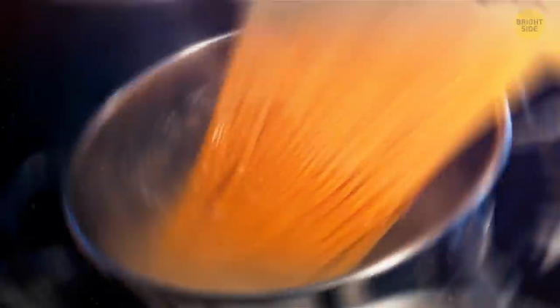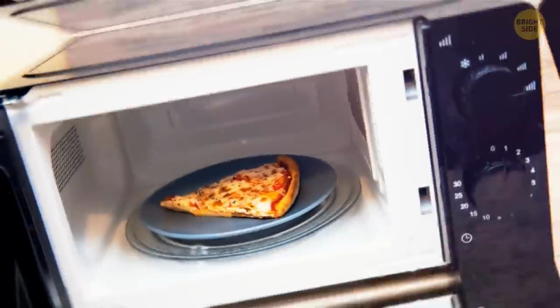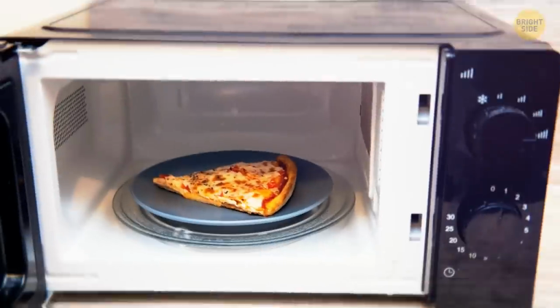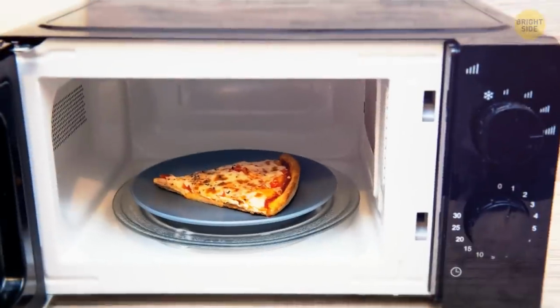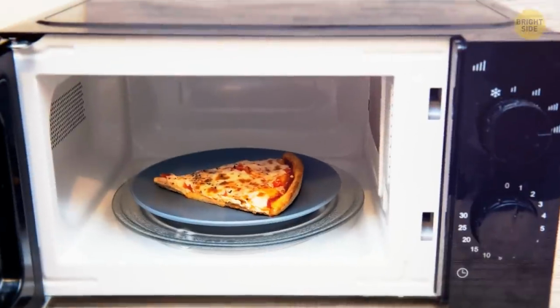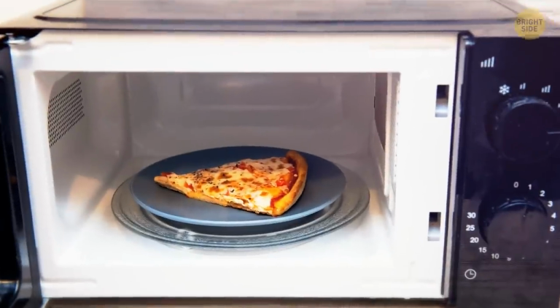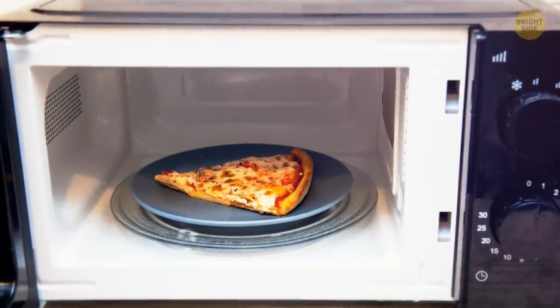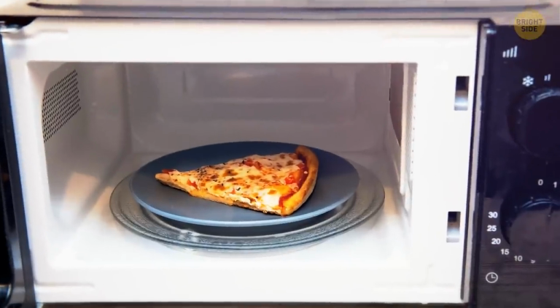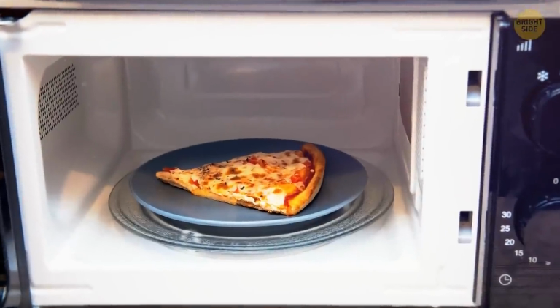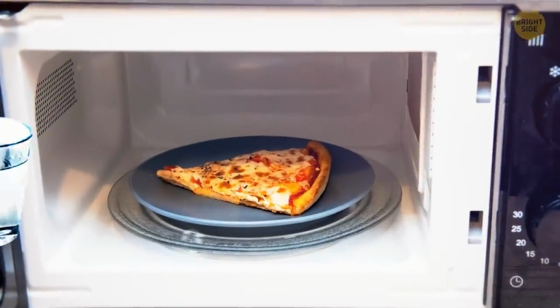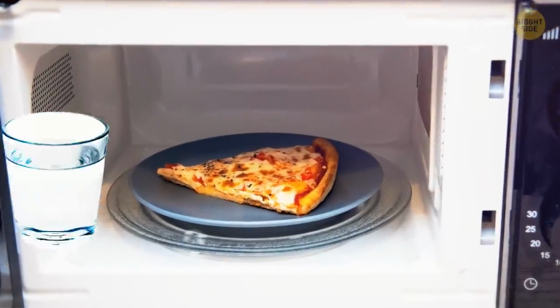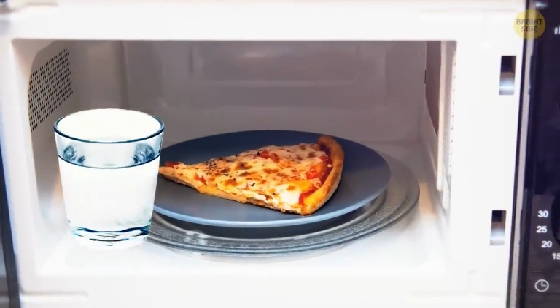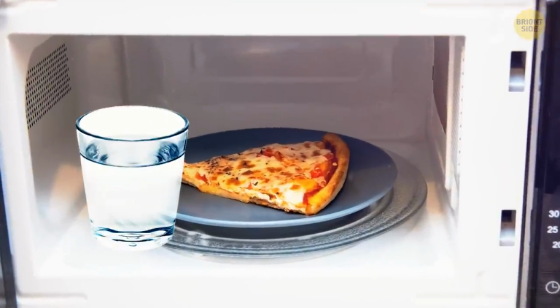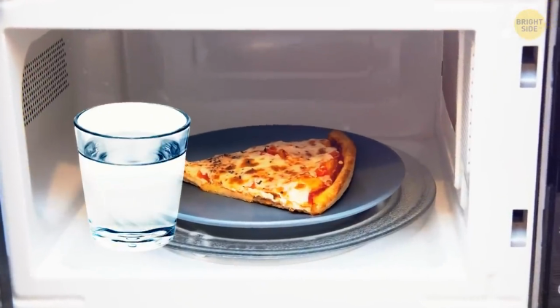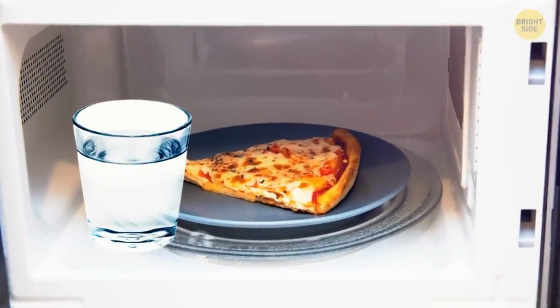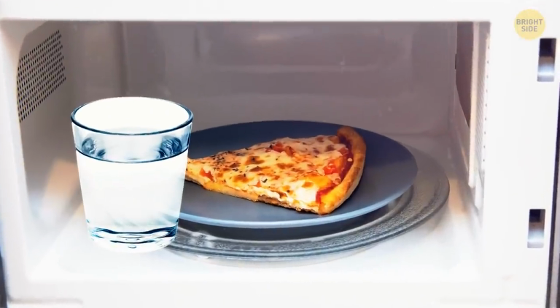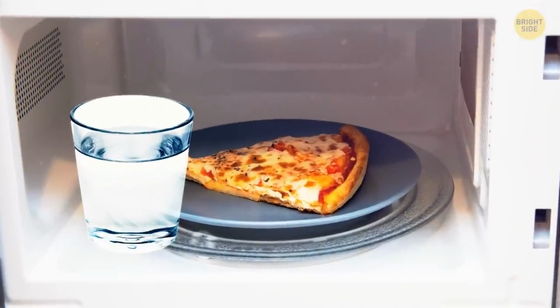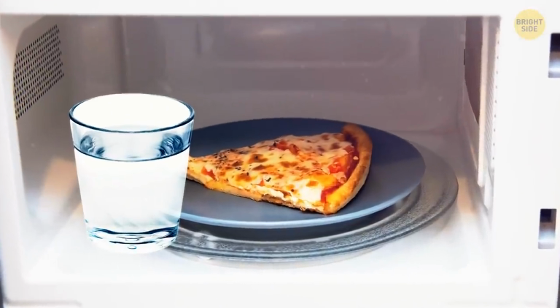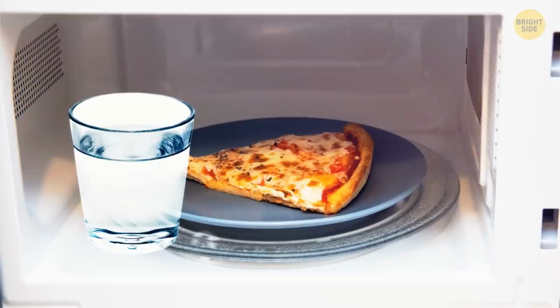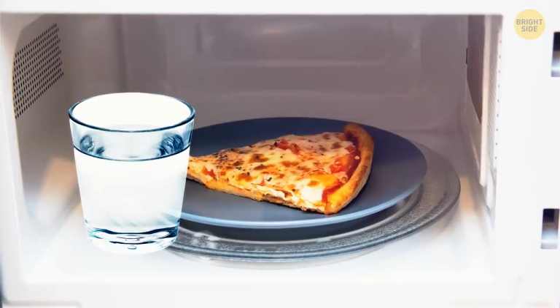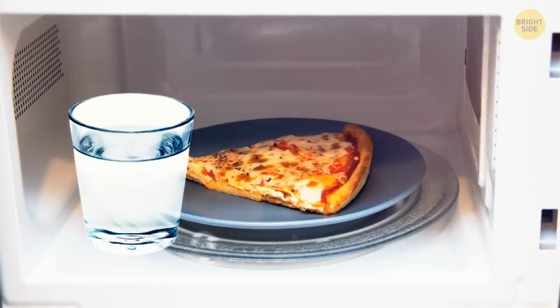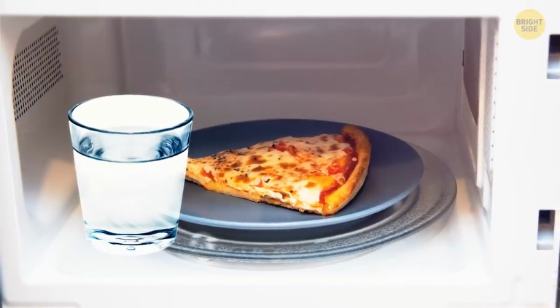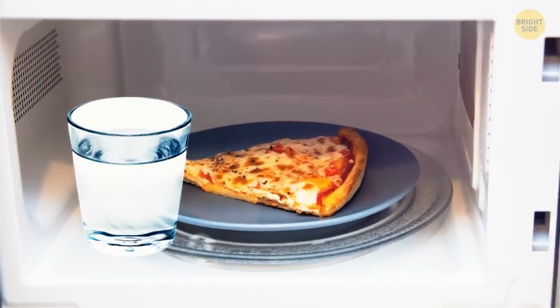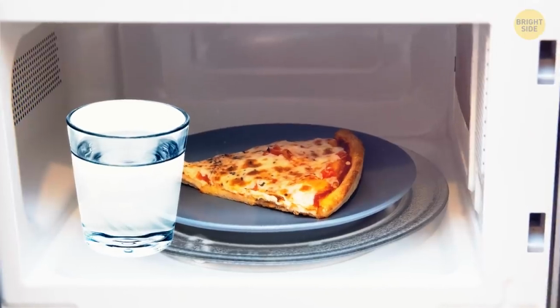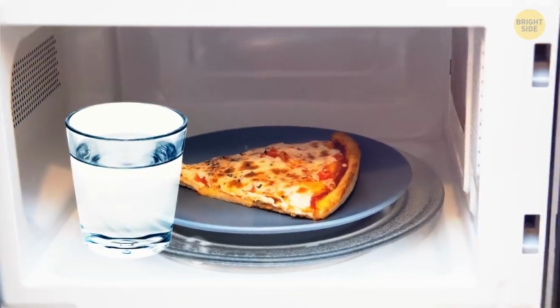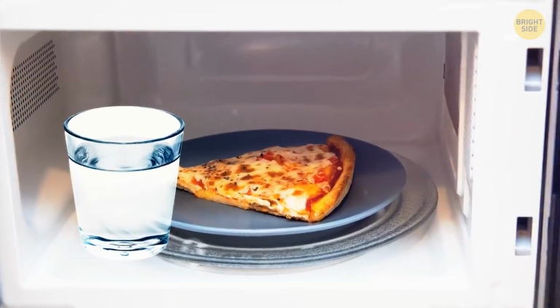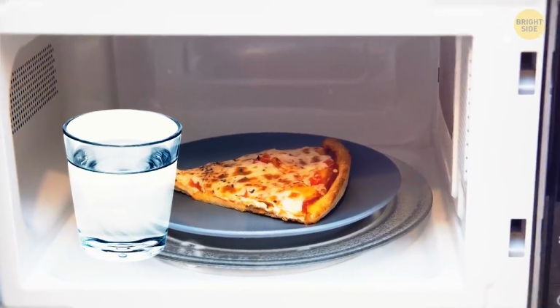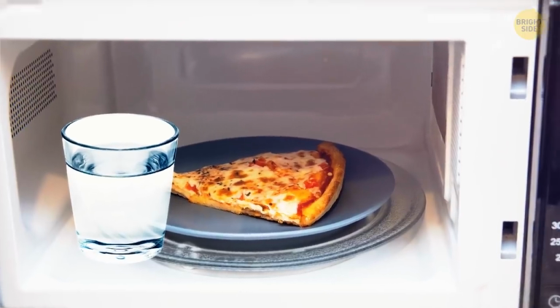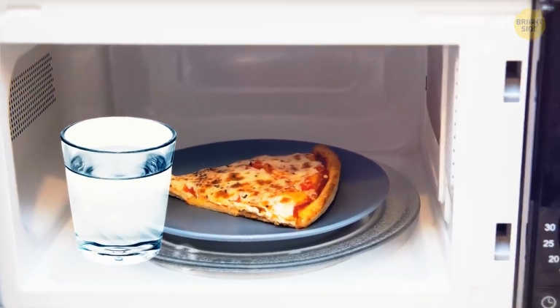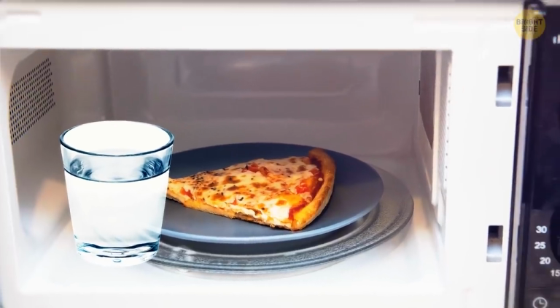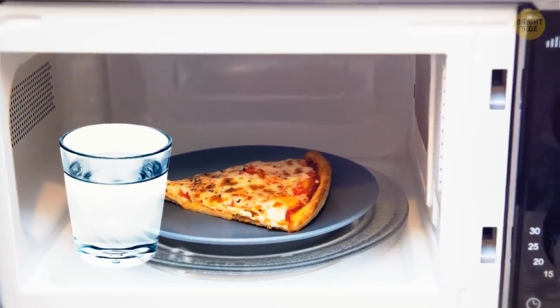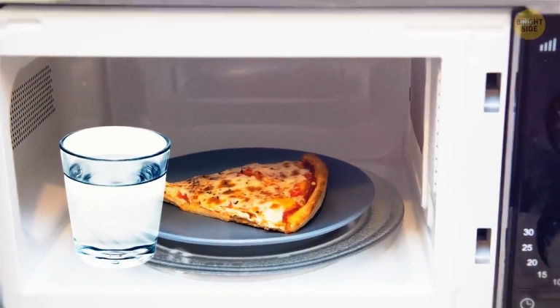You can also put a glass of water in the microwave with pizza — it'll keep the crust fresh and crispy.